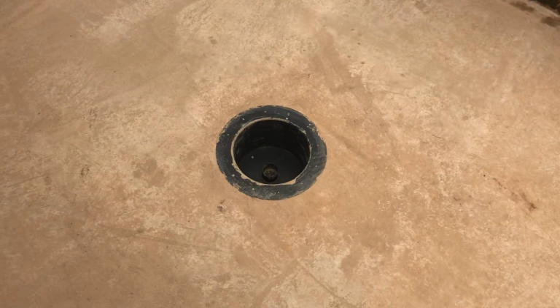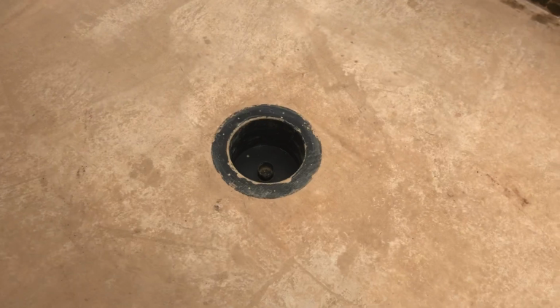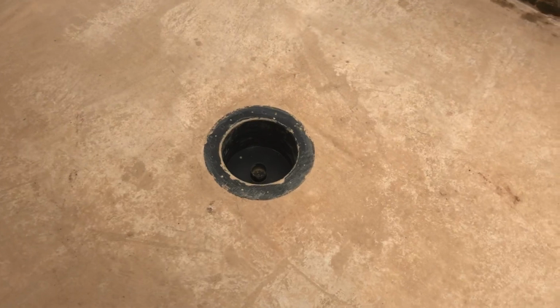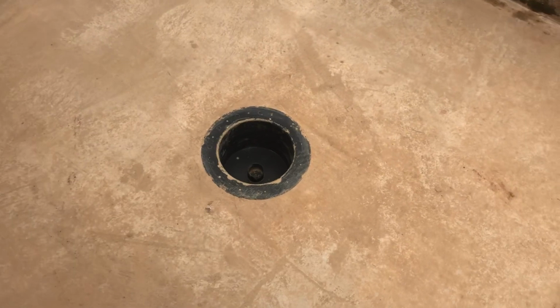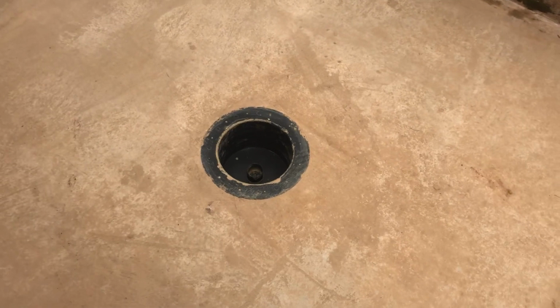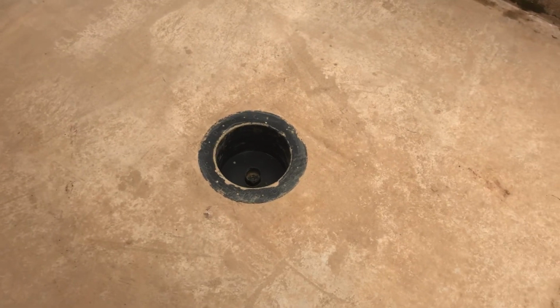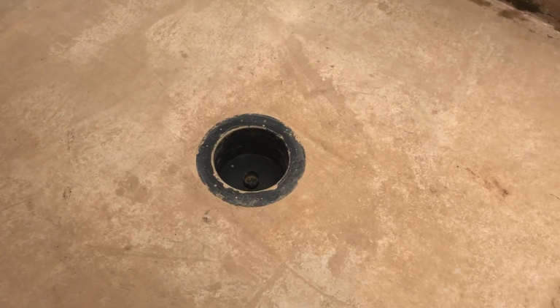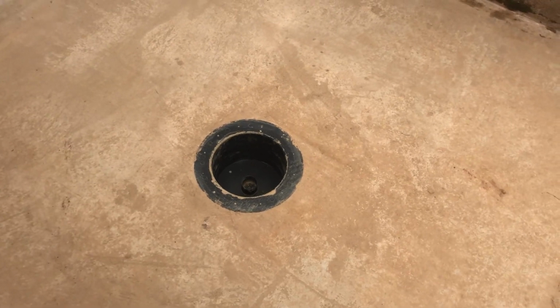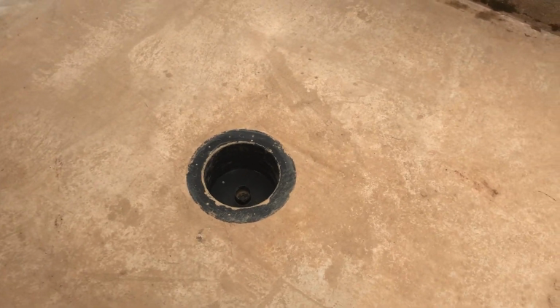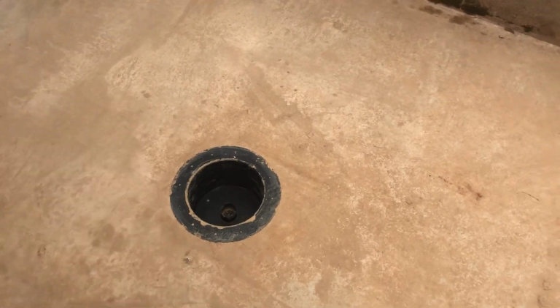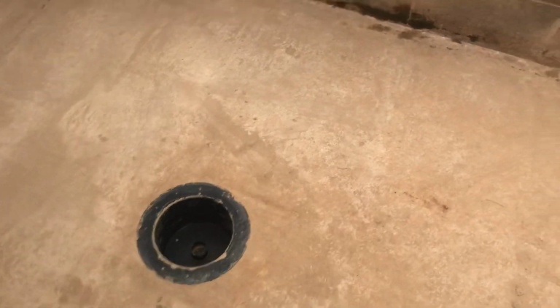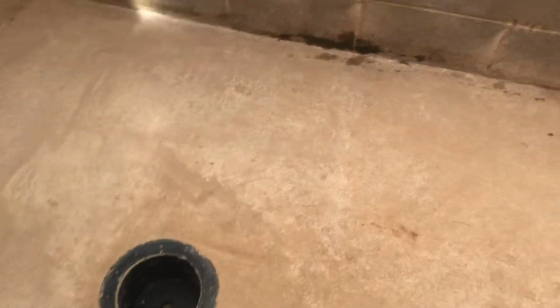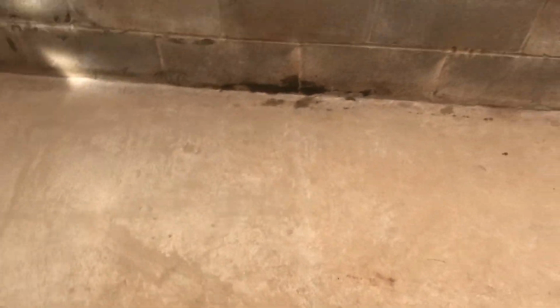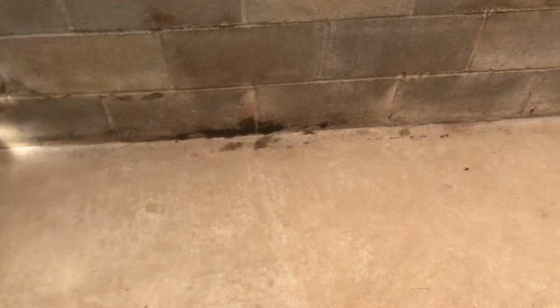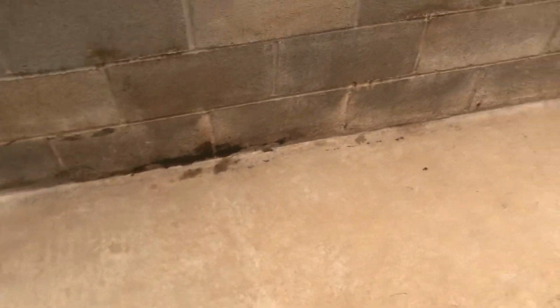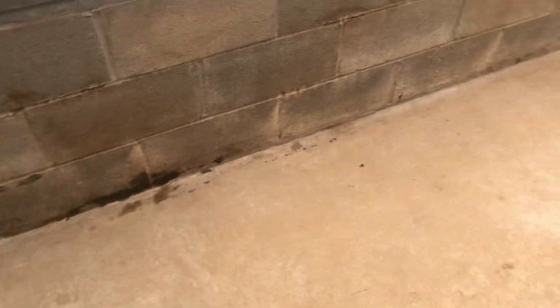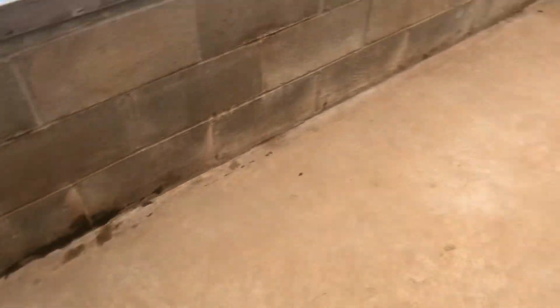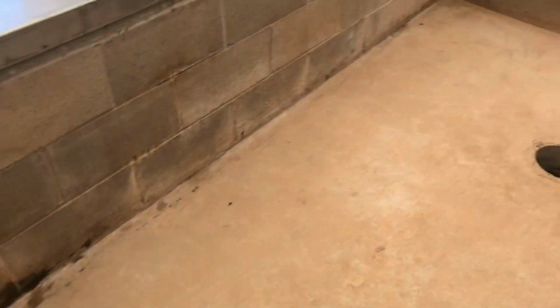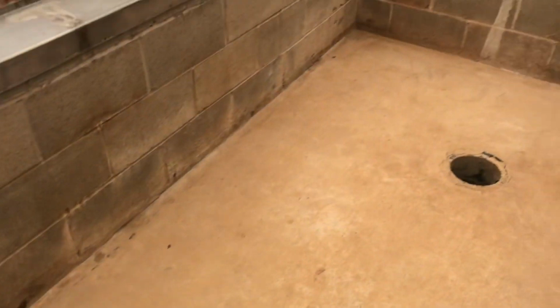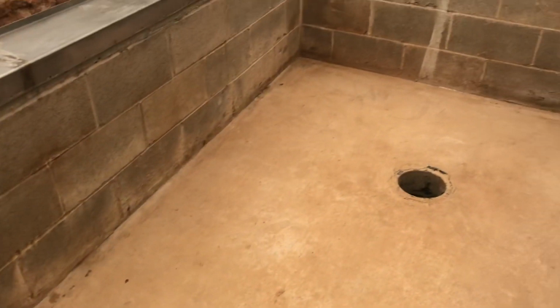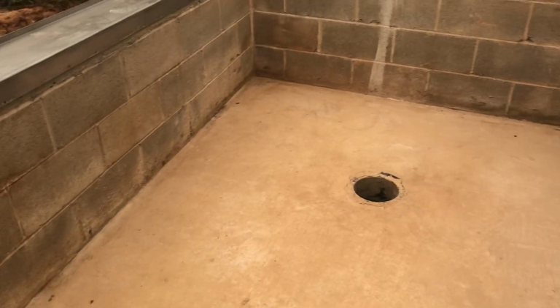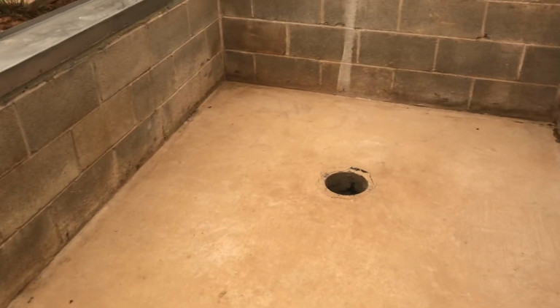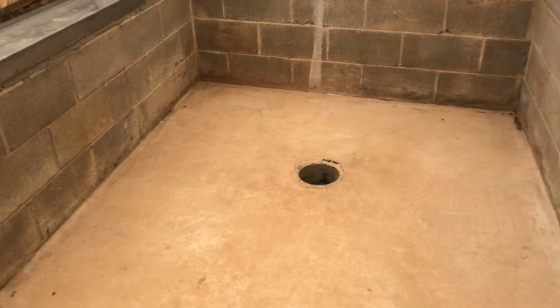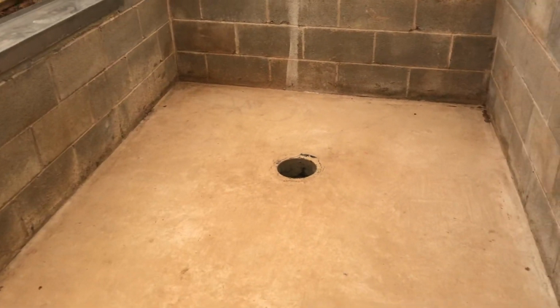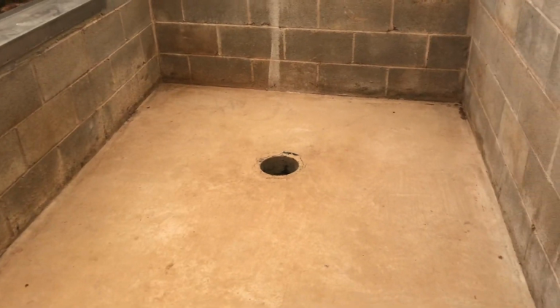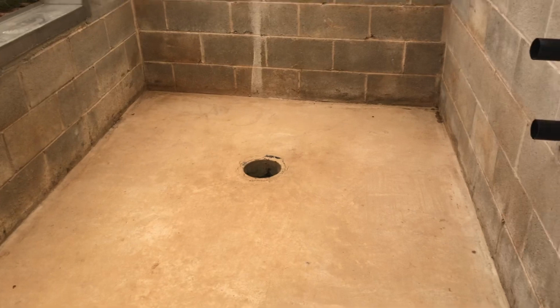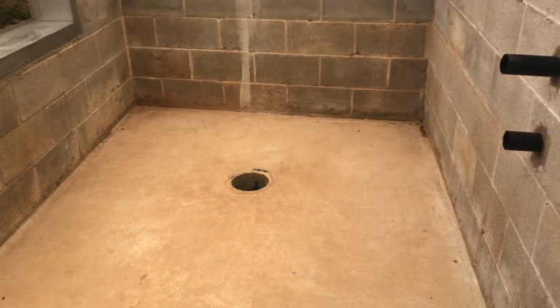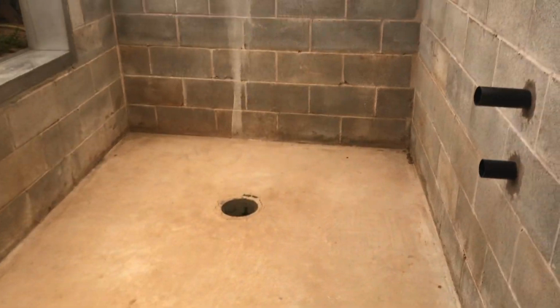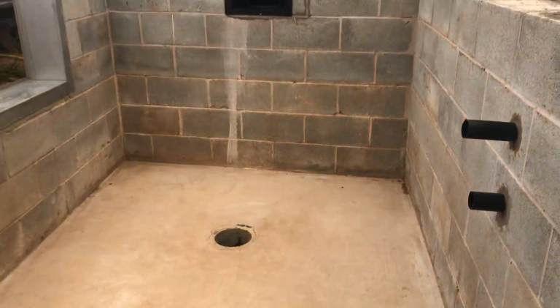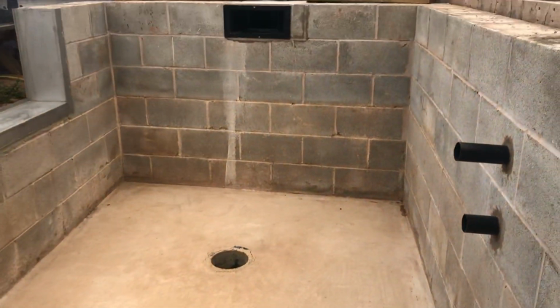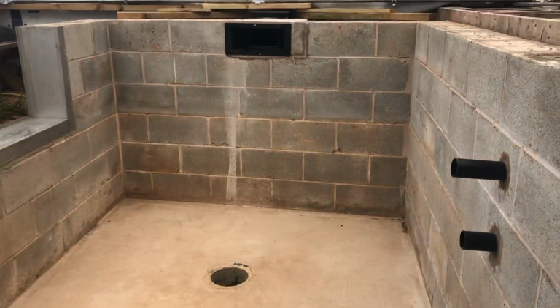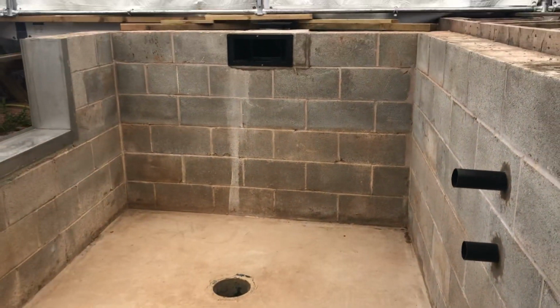Set your bottom drain flush, make sure there's no water pouring into it — nice and dry like that.